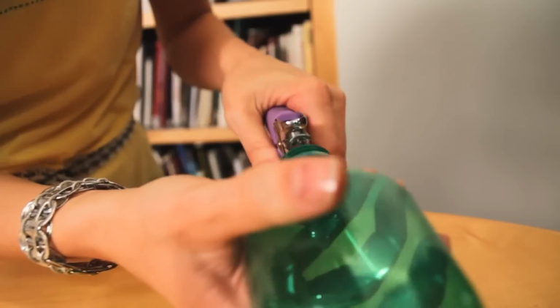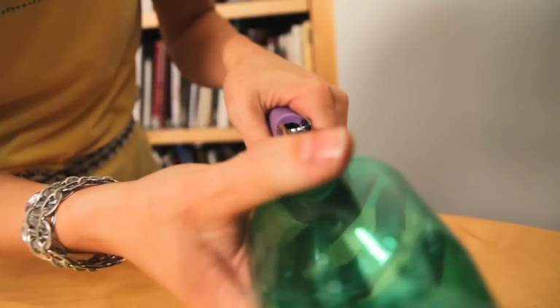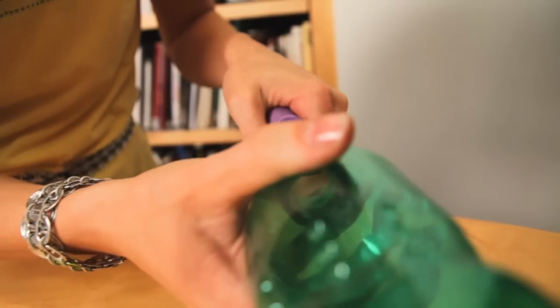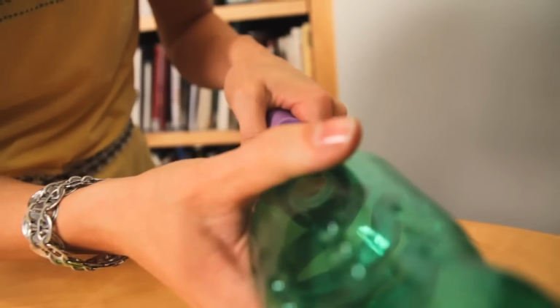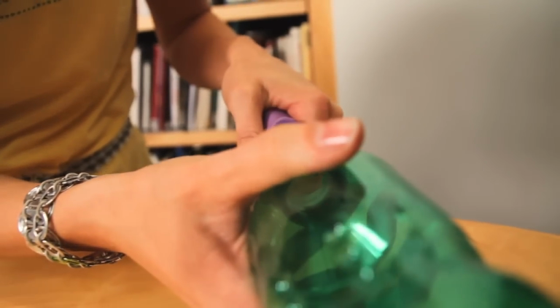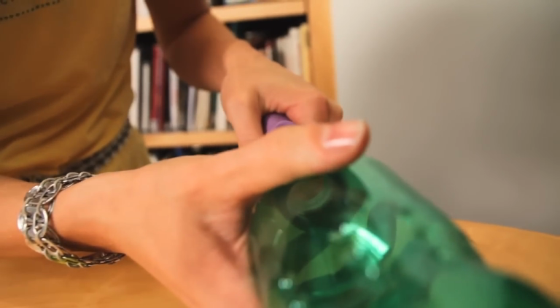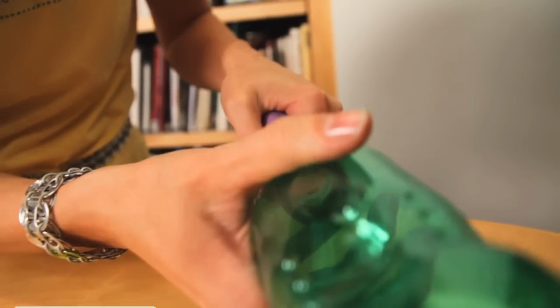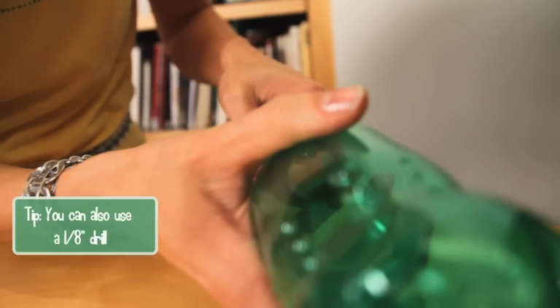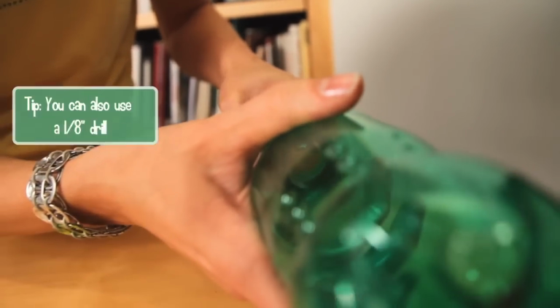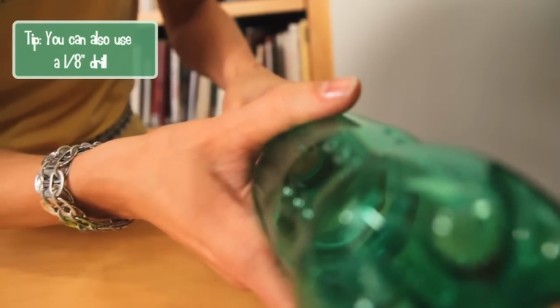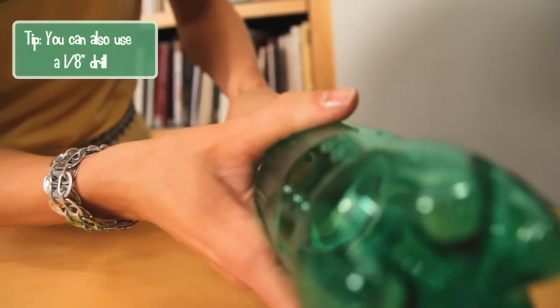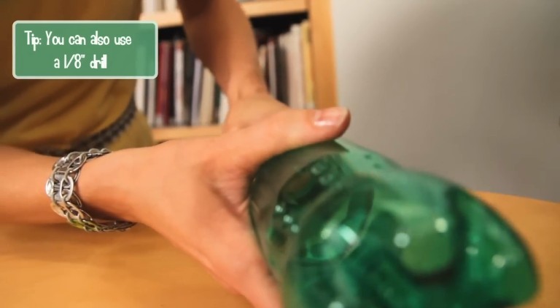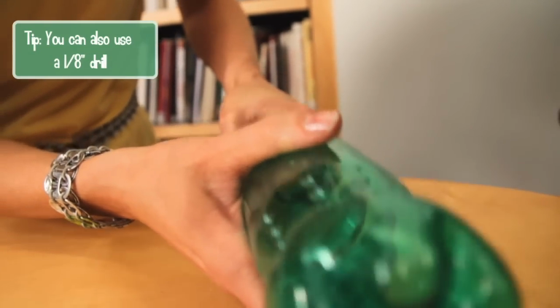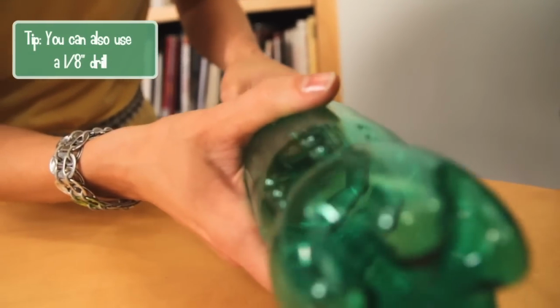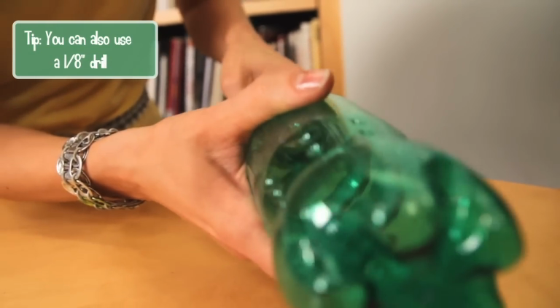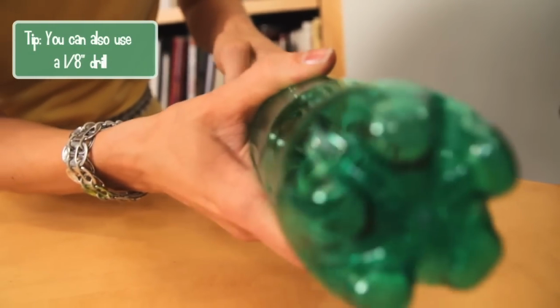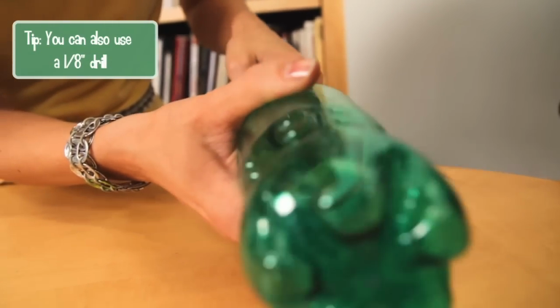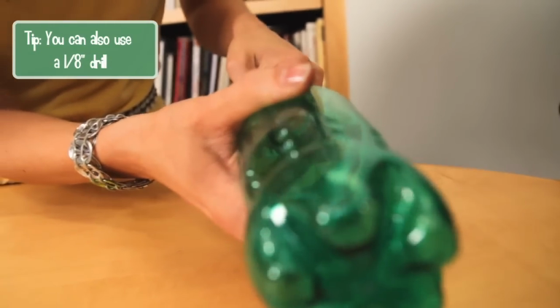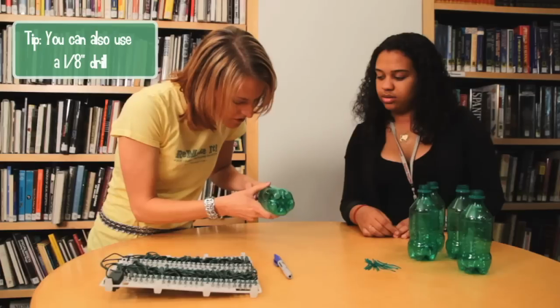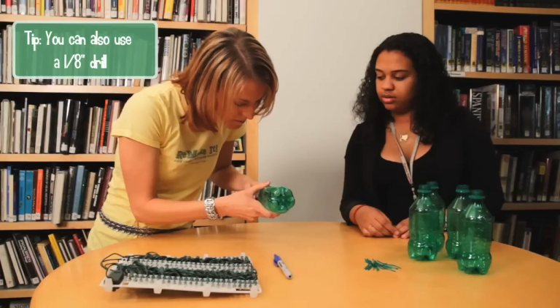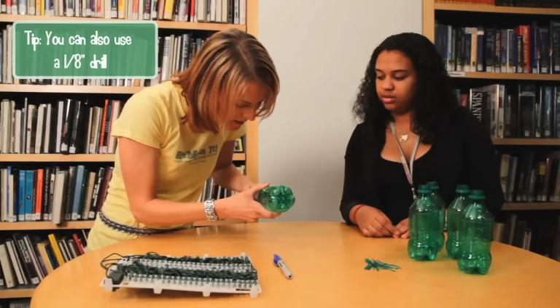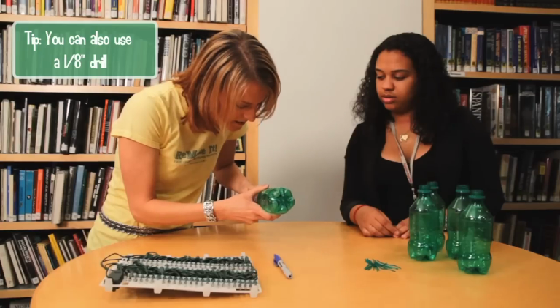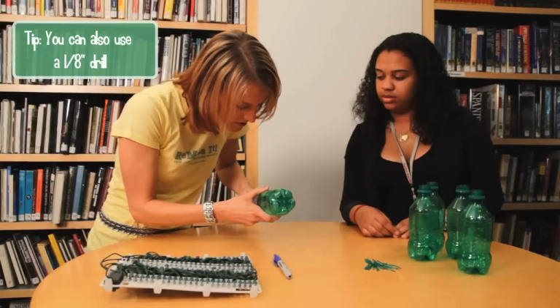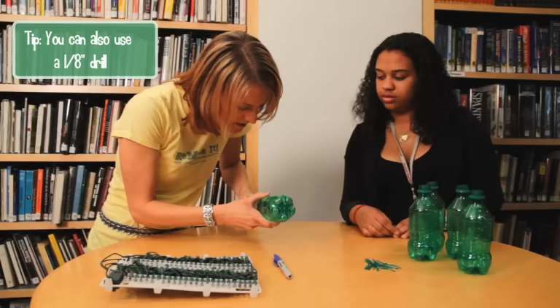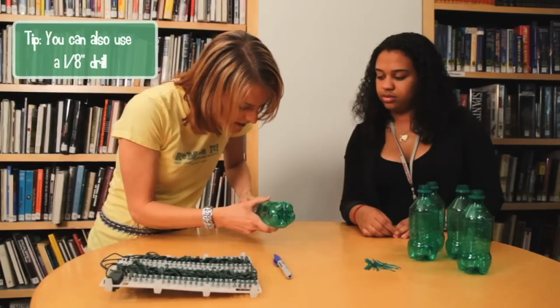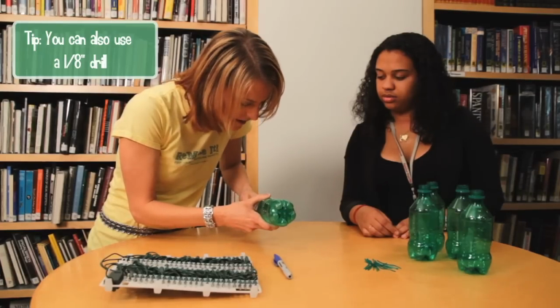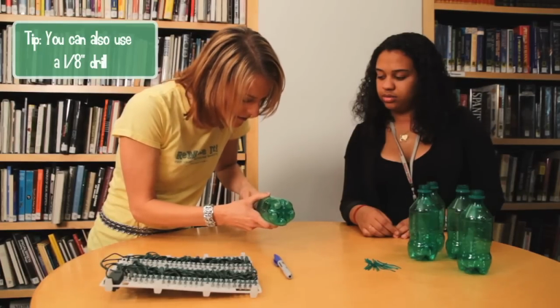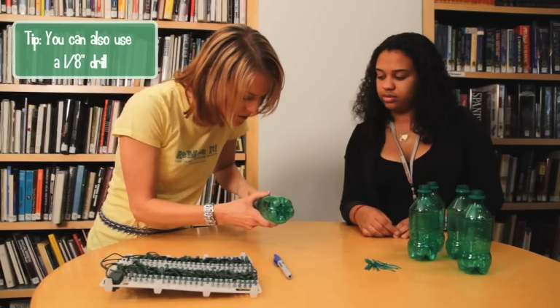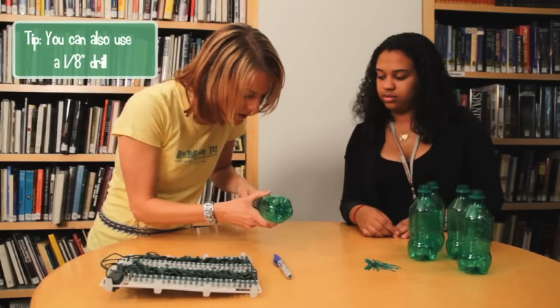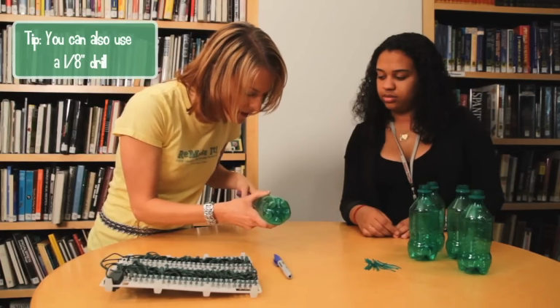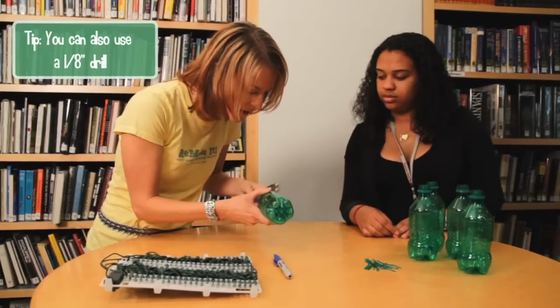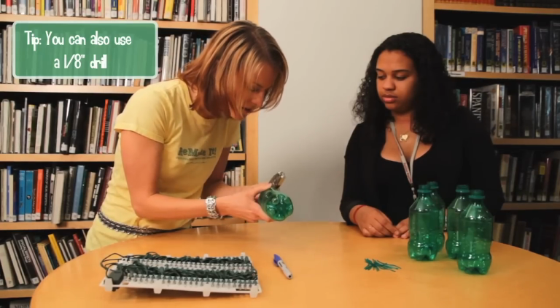Then you take this tiny hole punch and you punch at all those points that you marked.